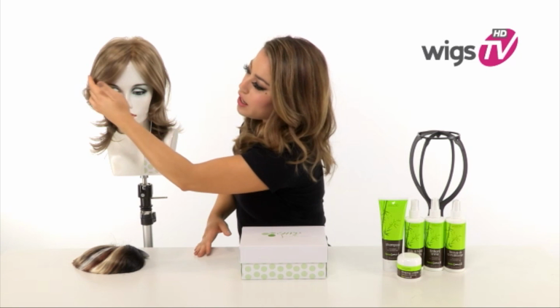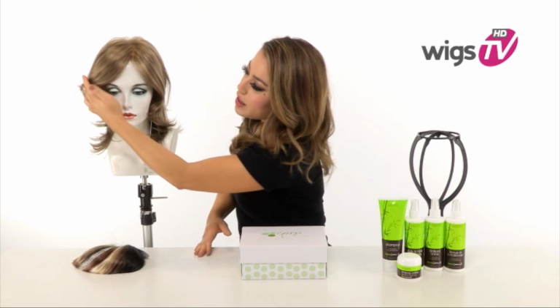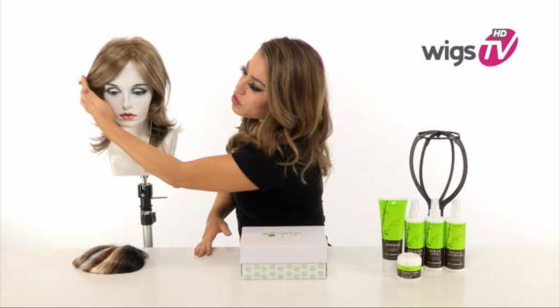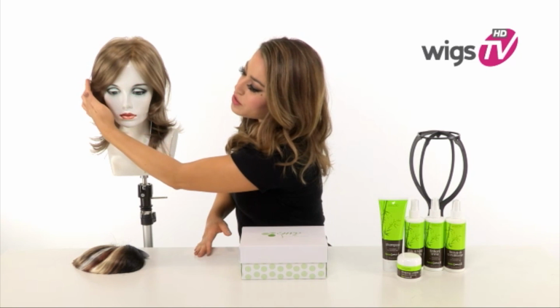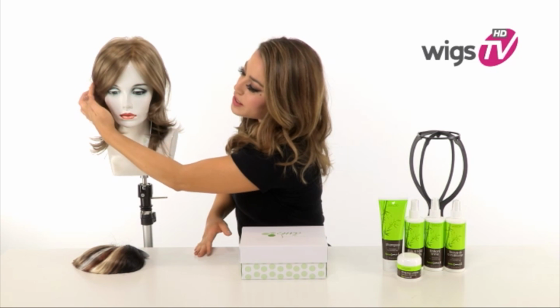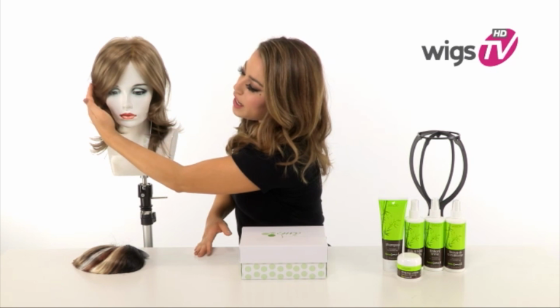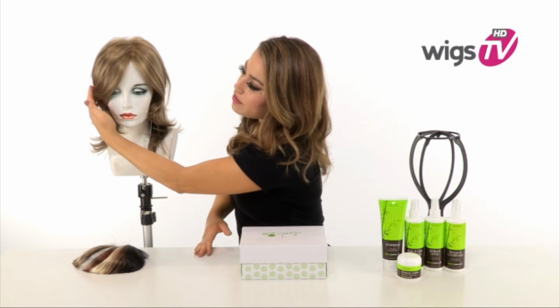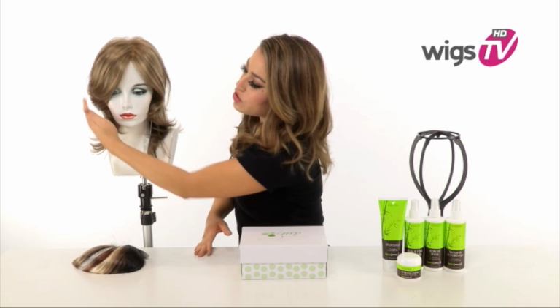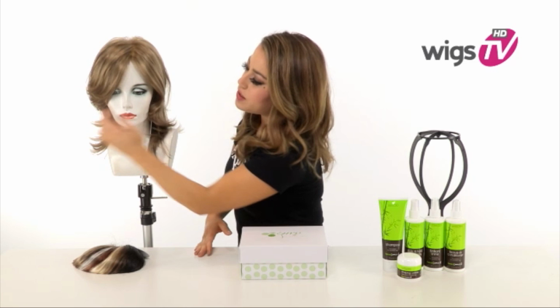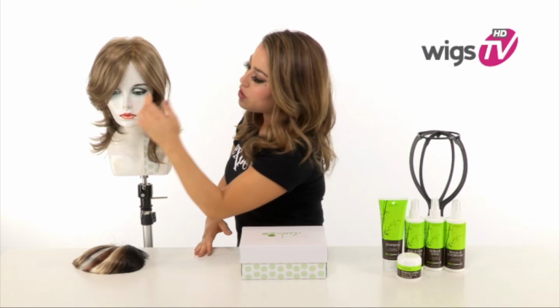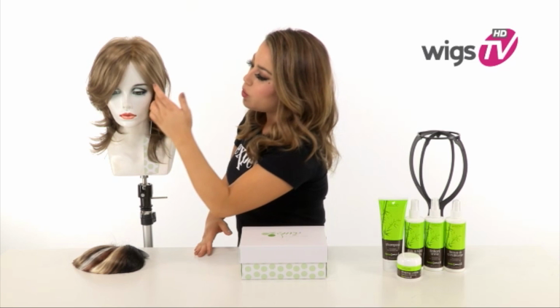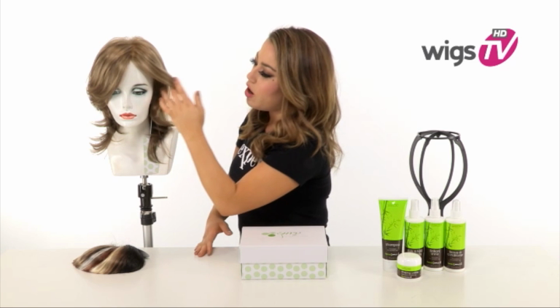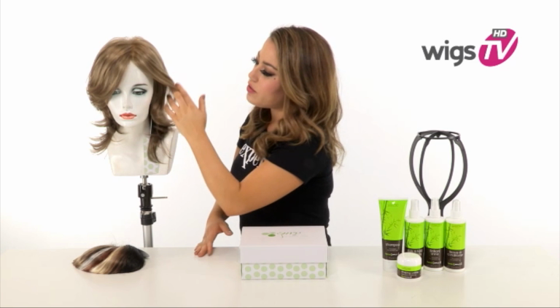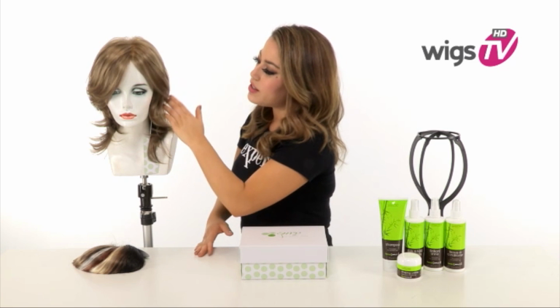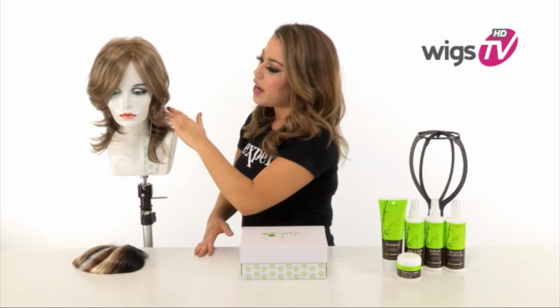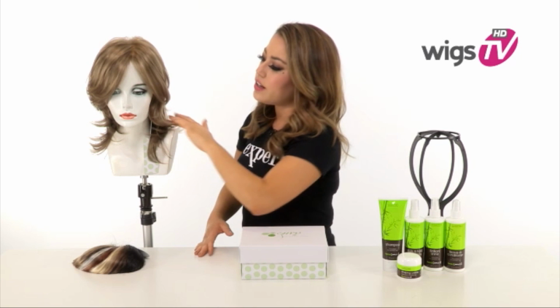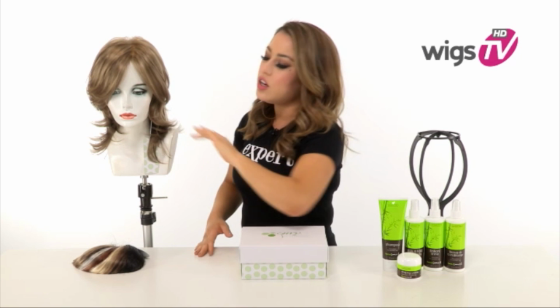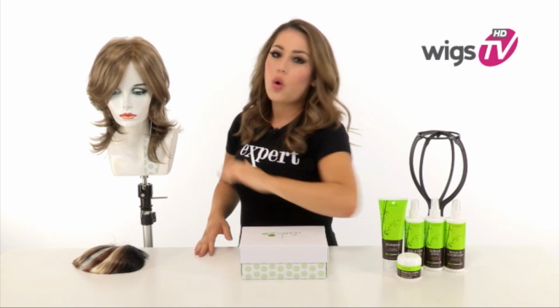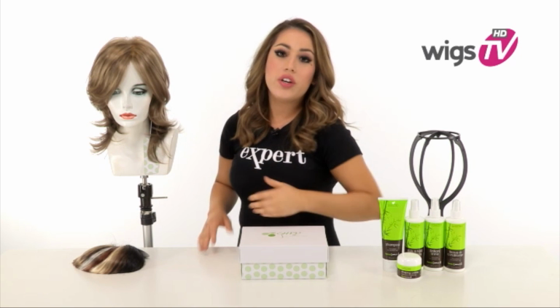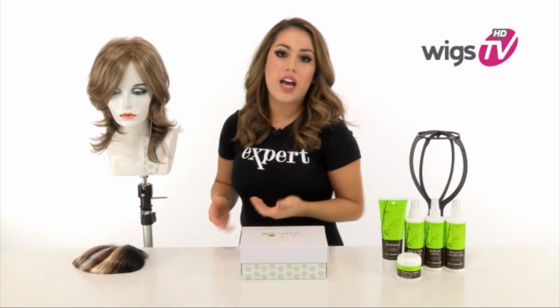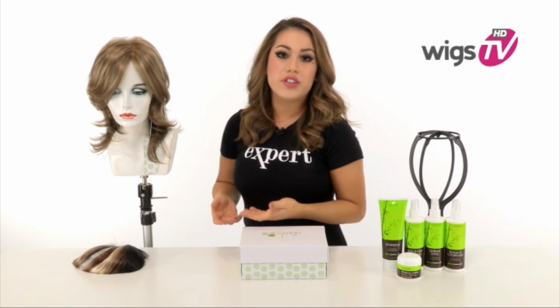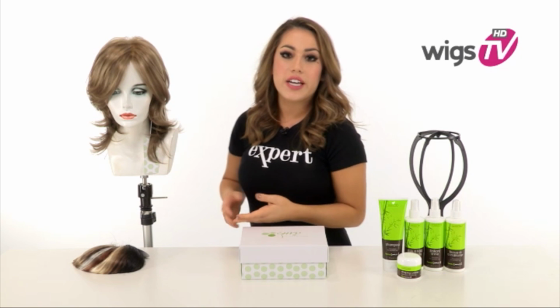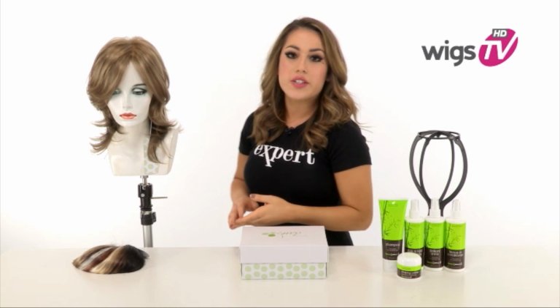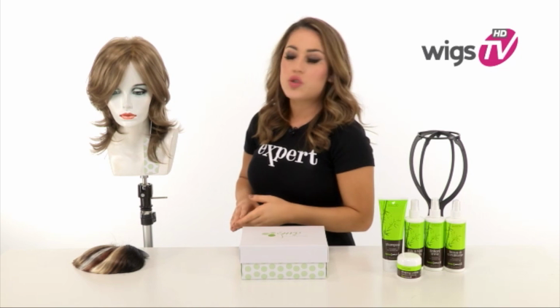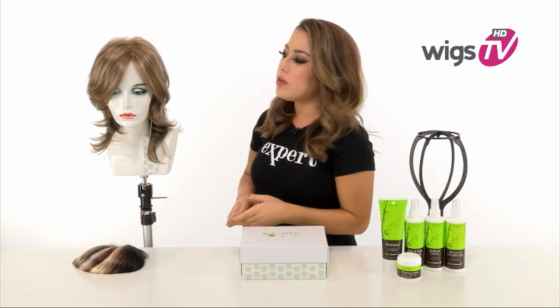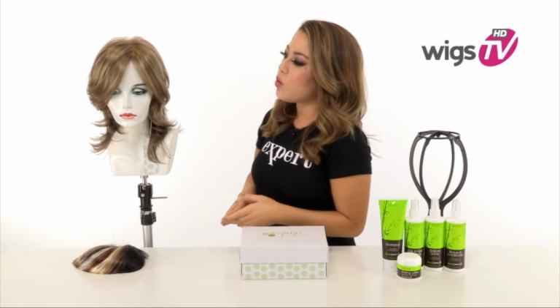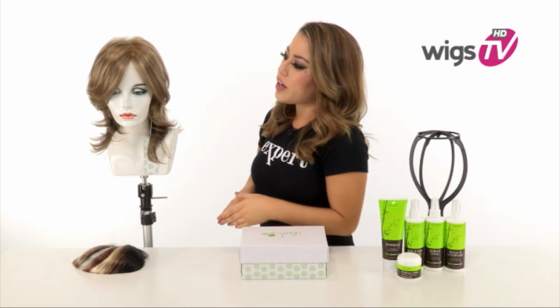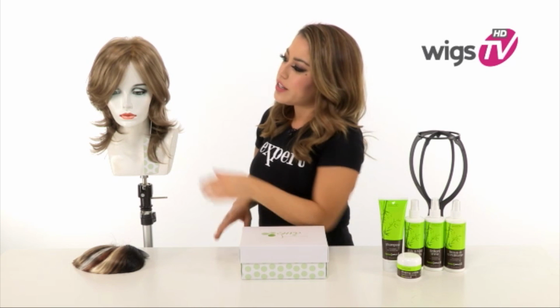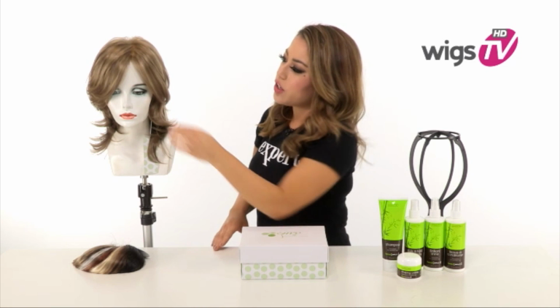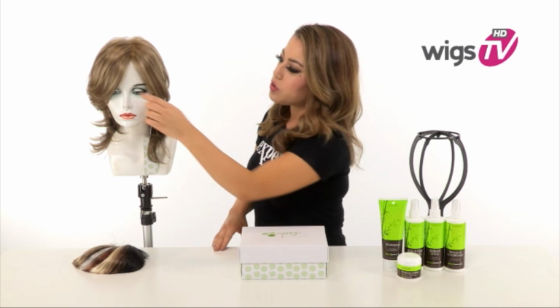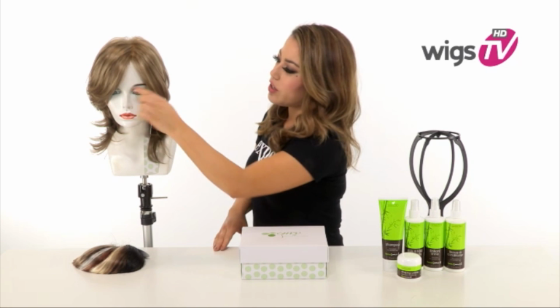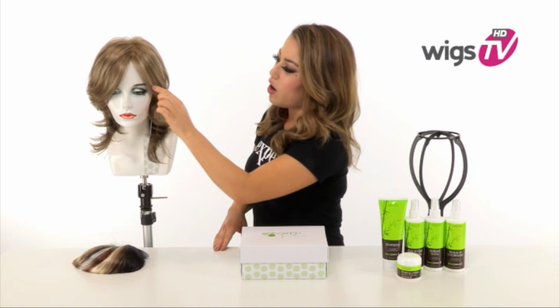The bang measures six and a half inches and you can wear it off to the side, or you can have your stylist trim it or cut it to go straight across.